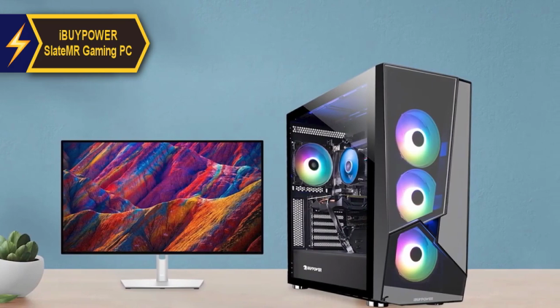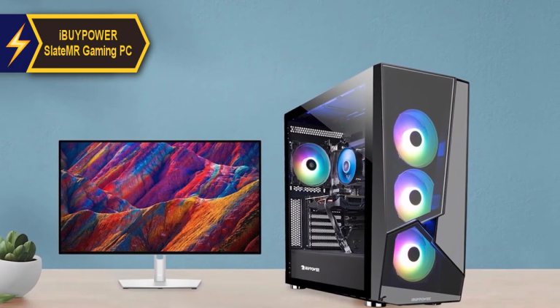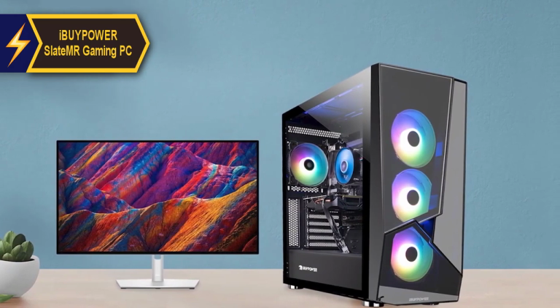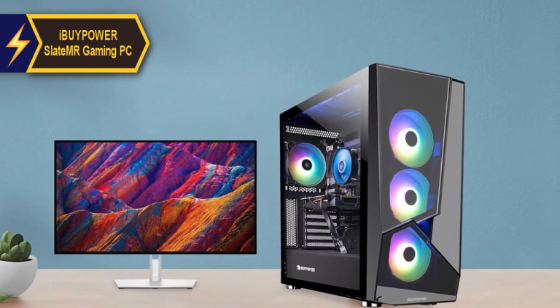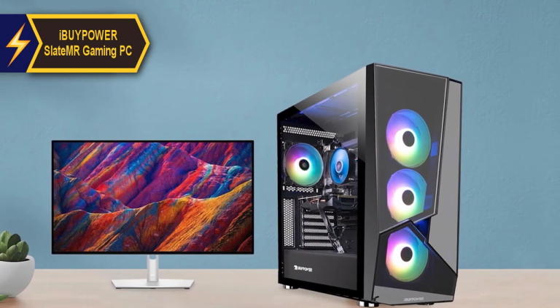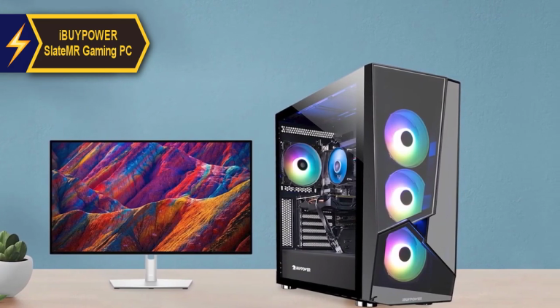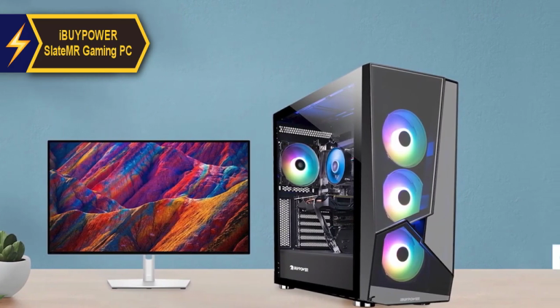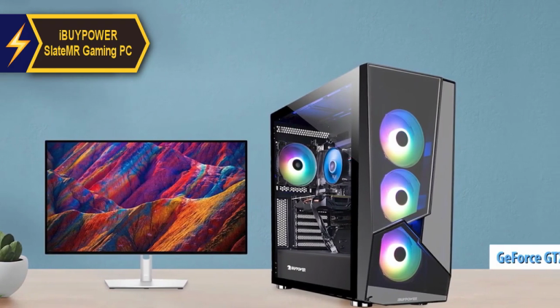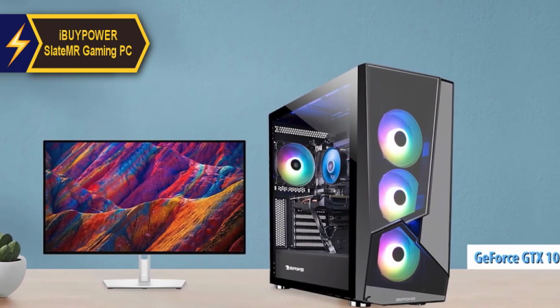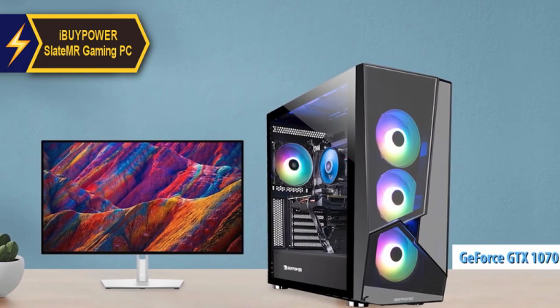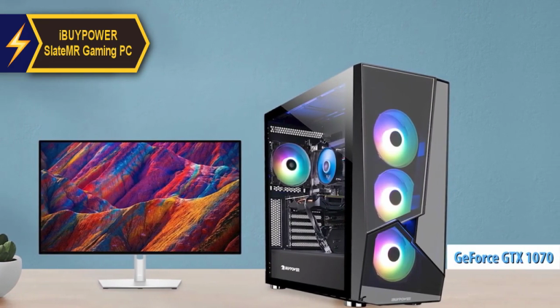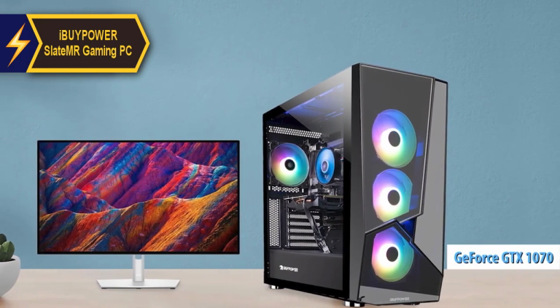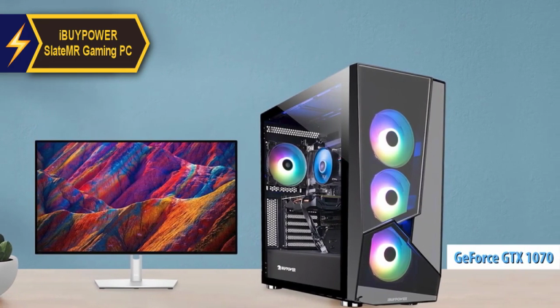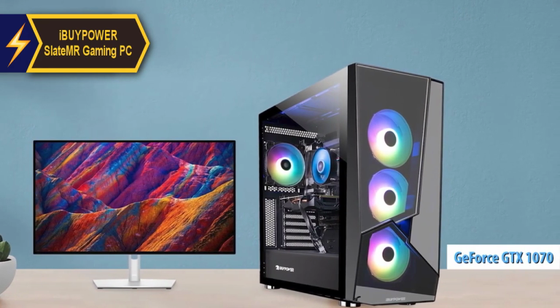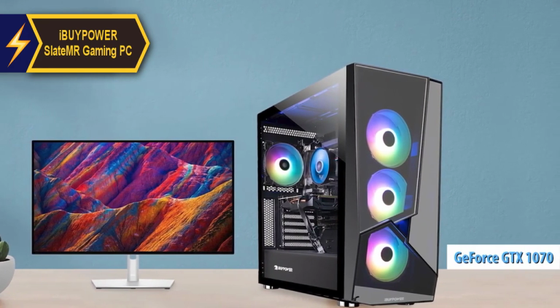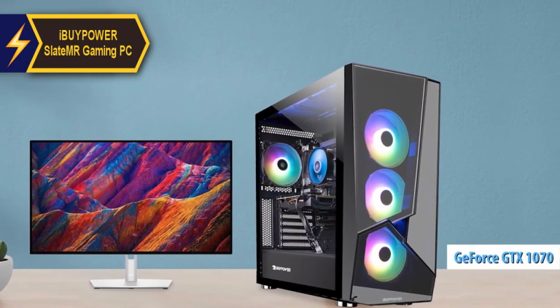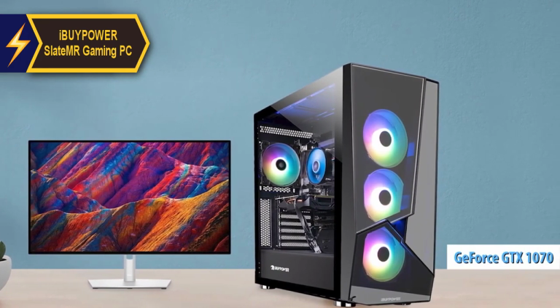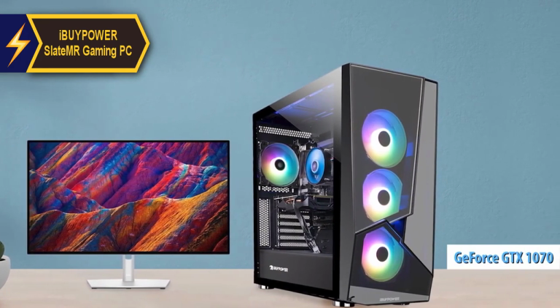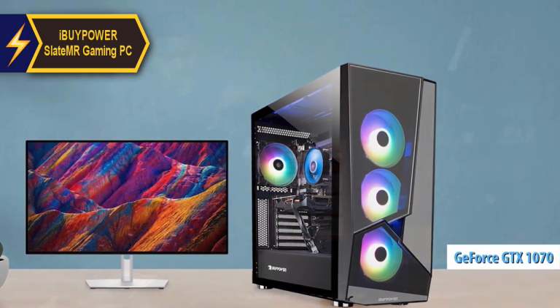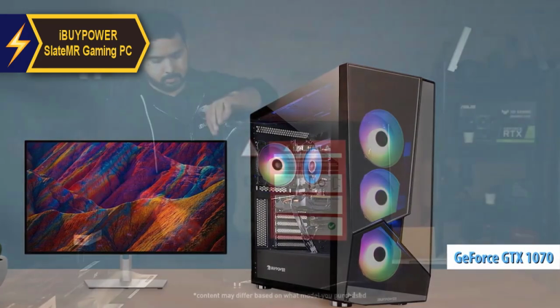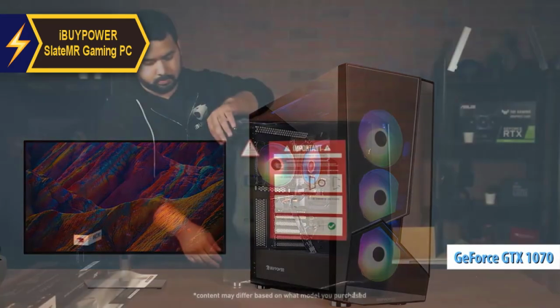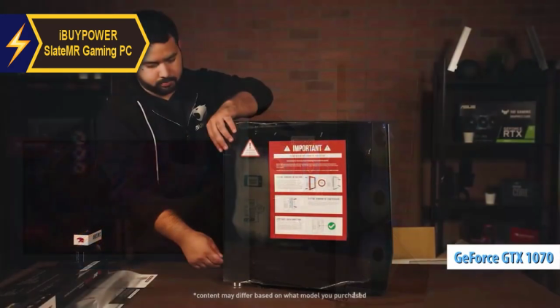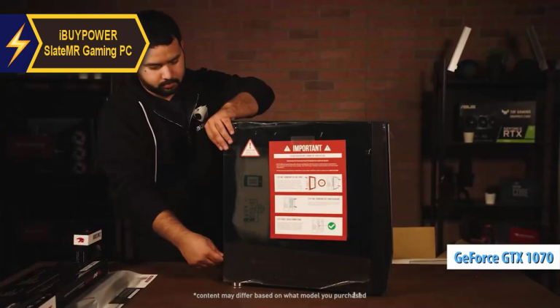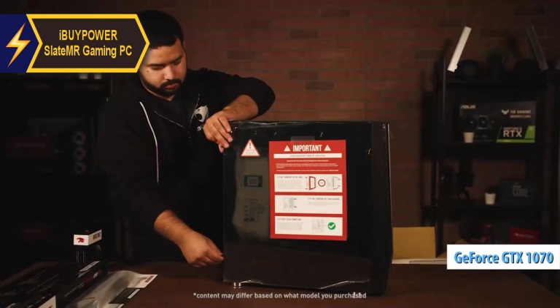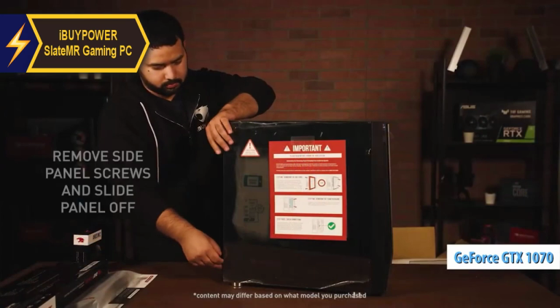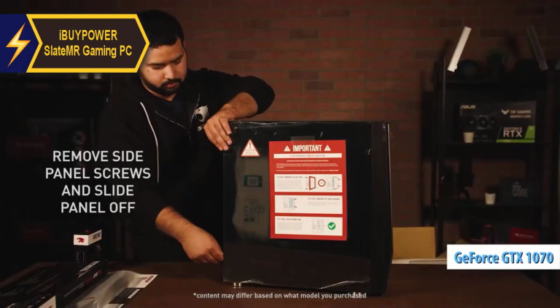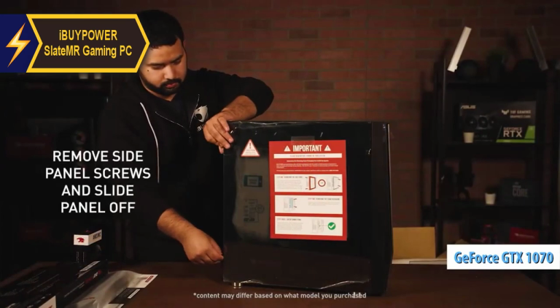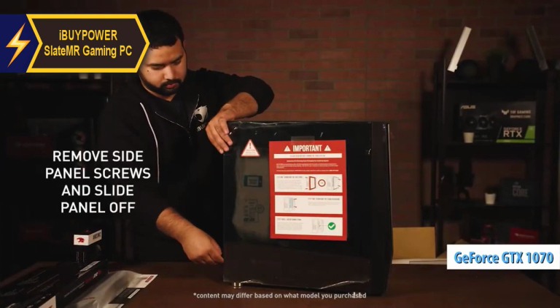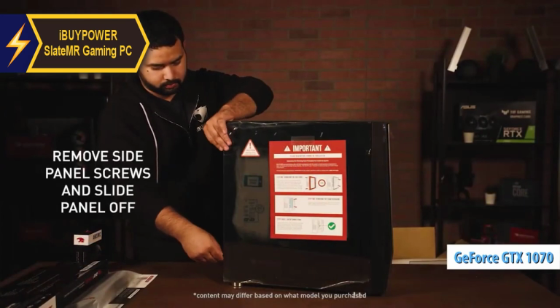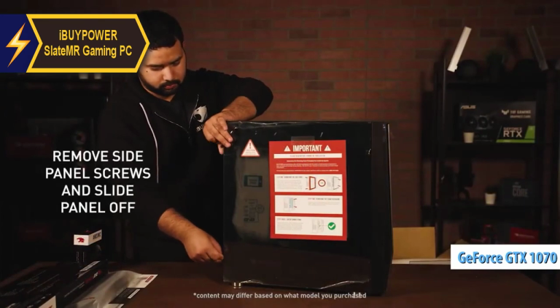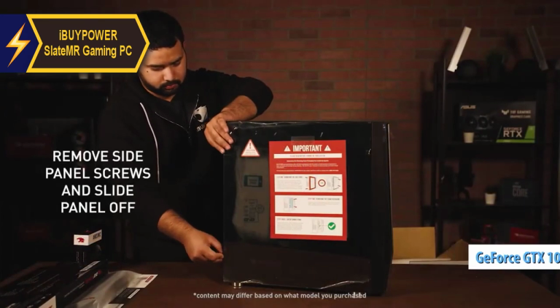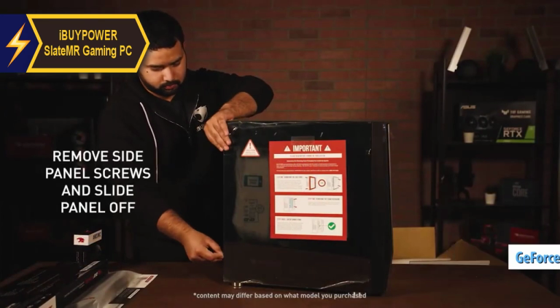It's also equipped with an NVIDIA GeForce GTX 1070 graphics card that enables you to engage with the latest games at high settings.